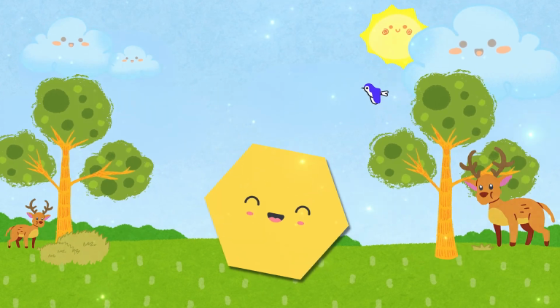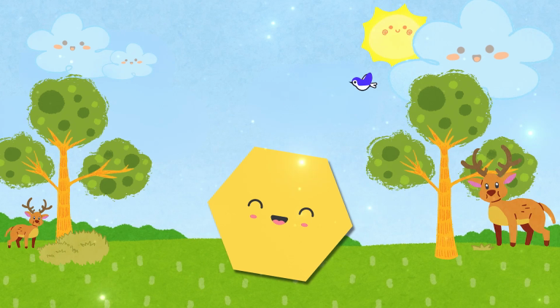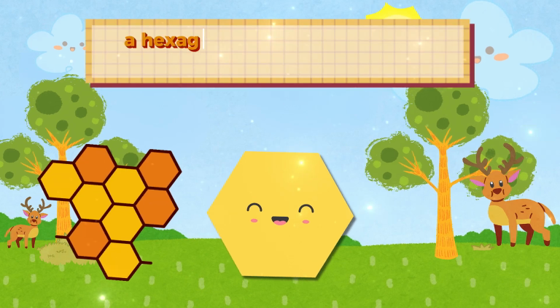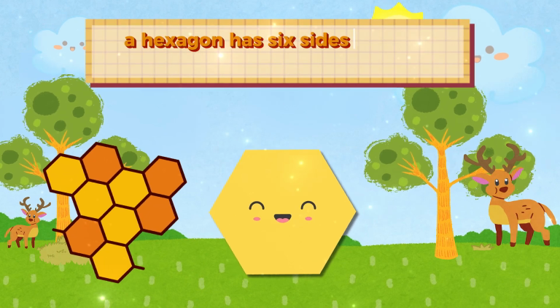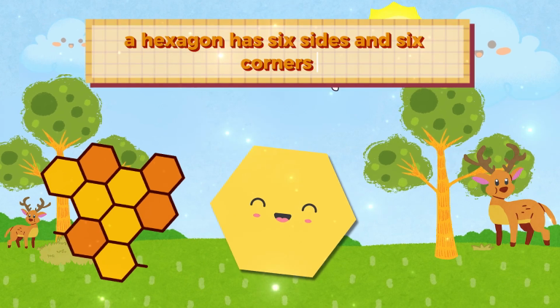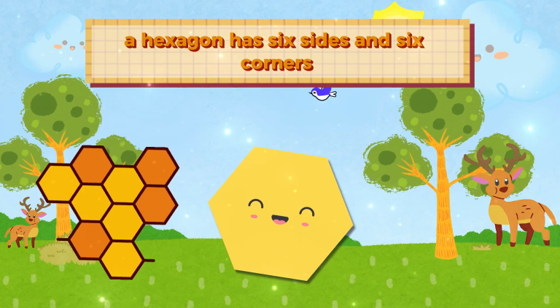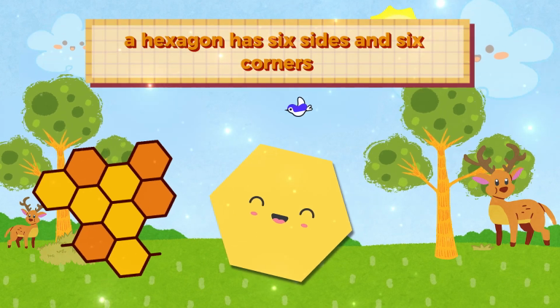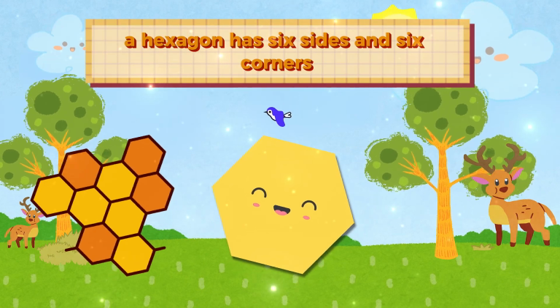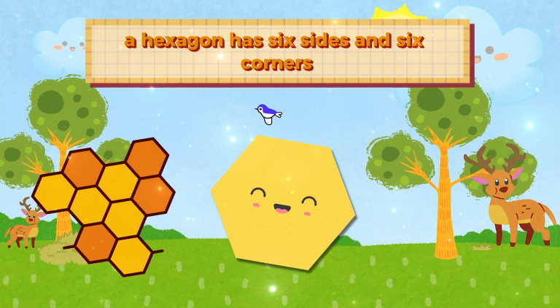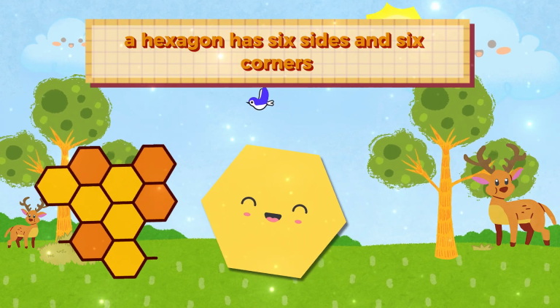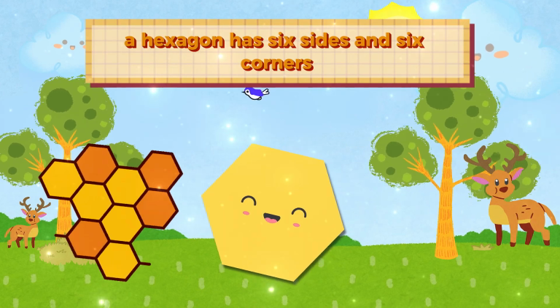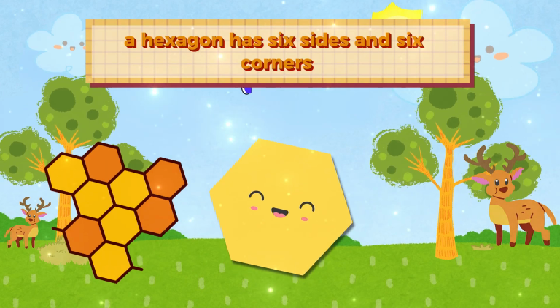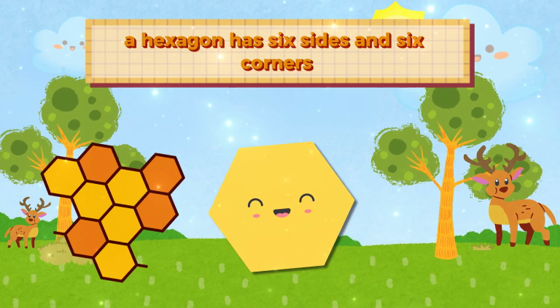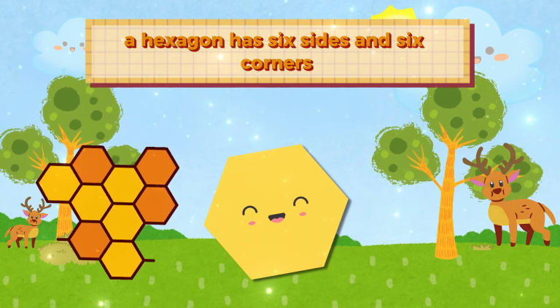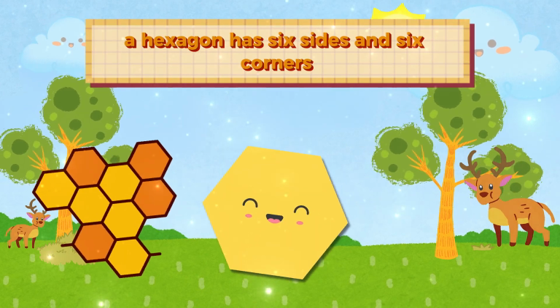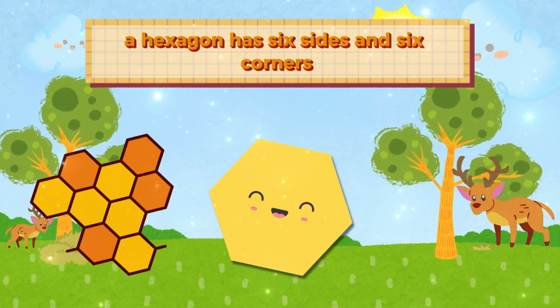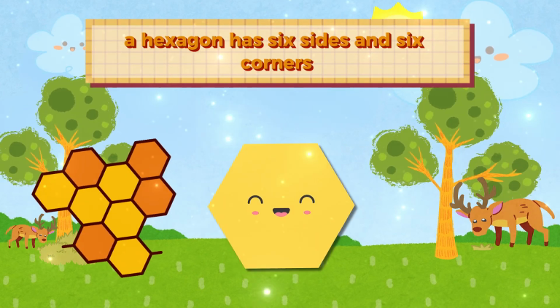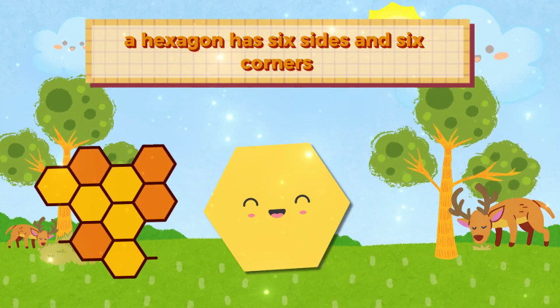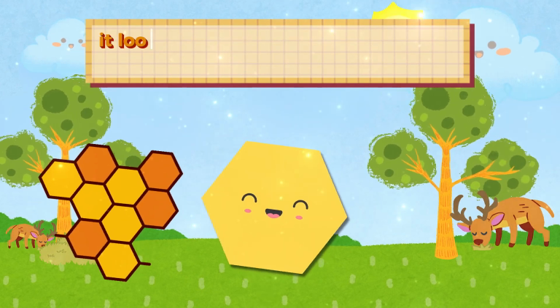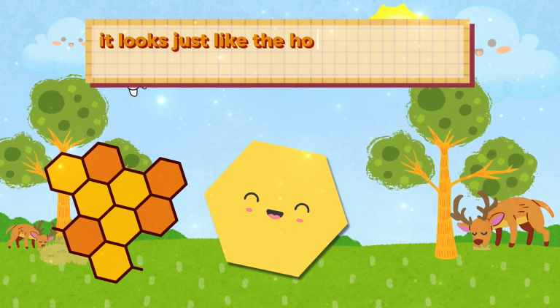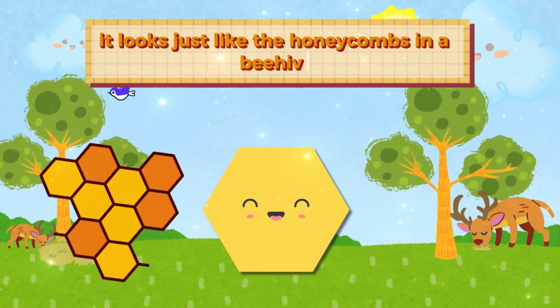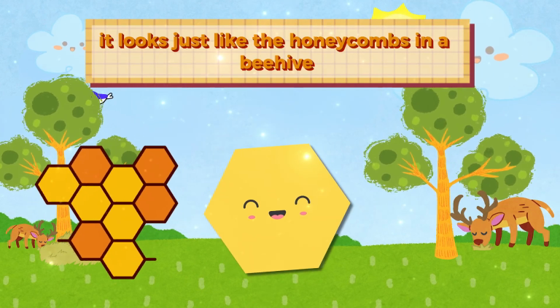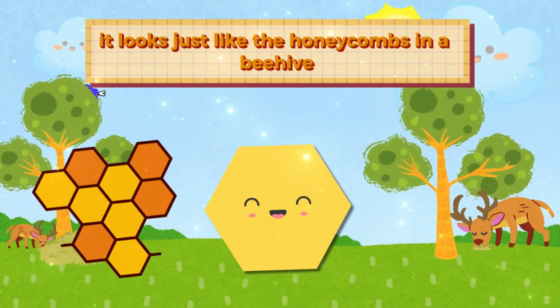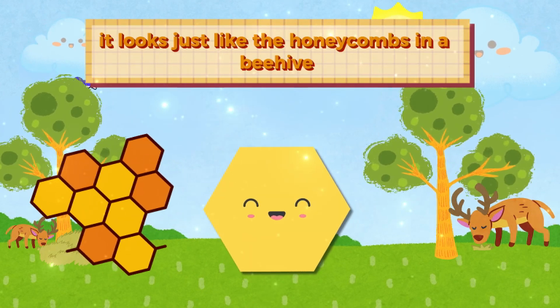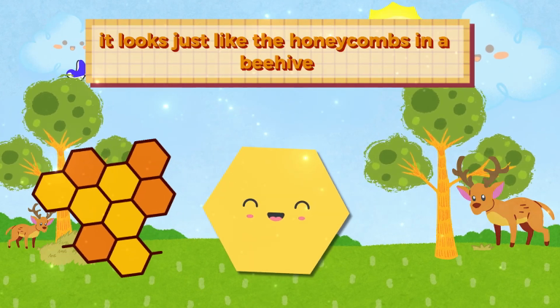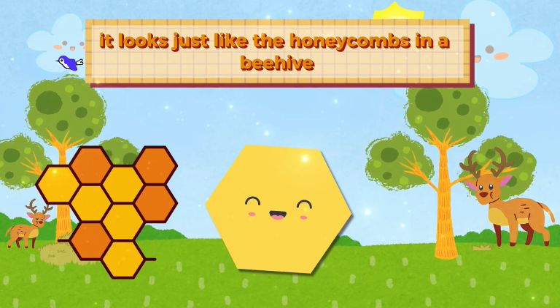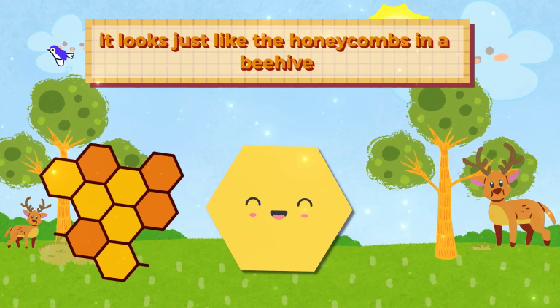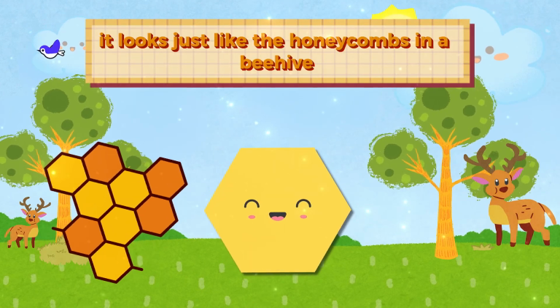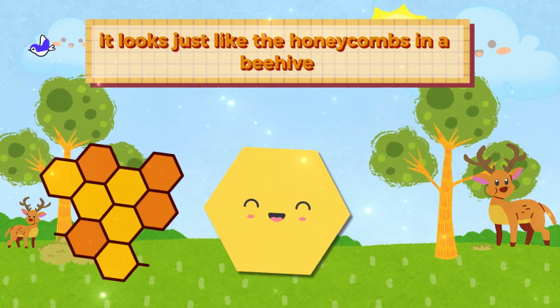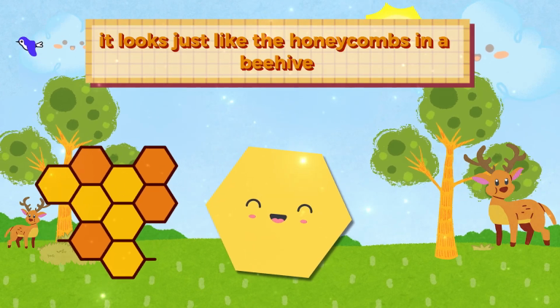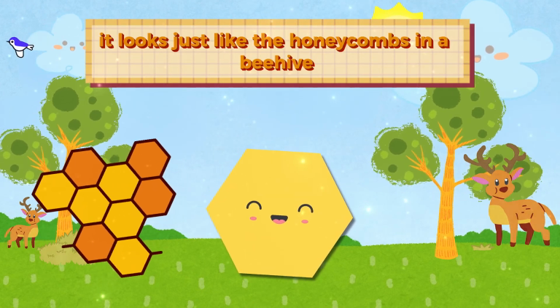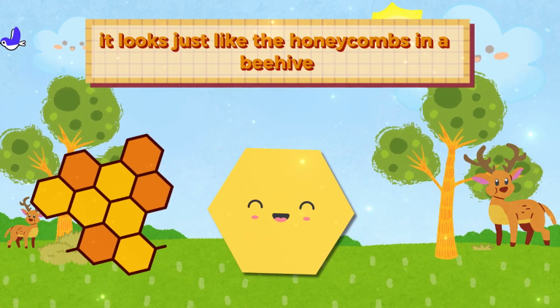A hexagon has six sides and six corners. It looks just like the honeycombs in a beehive.